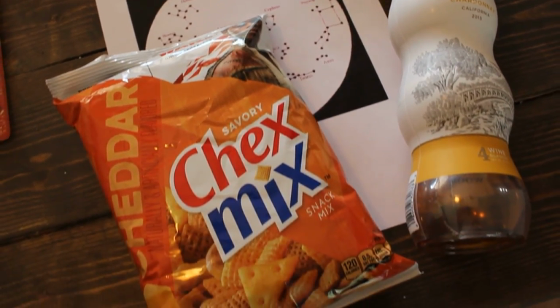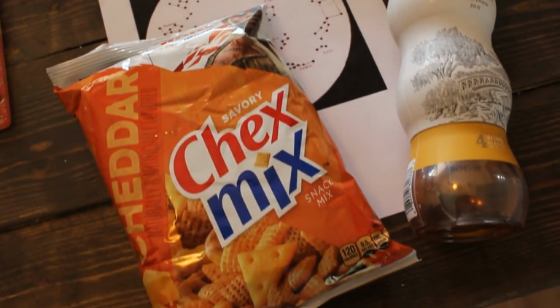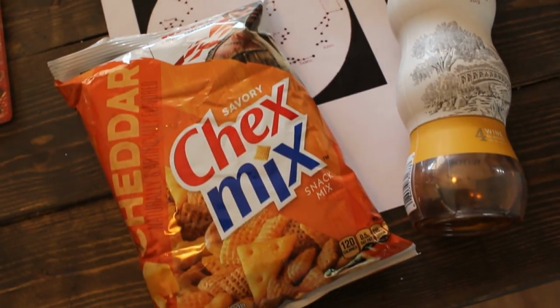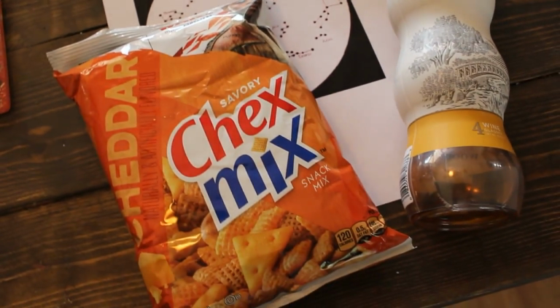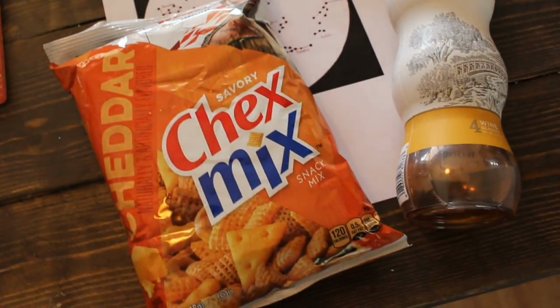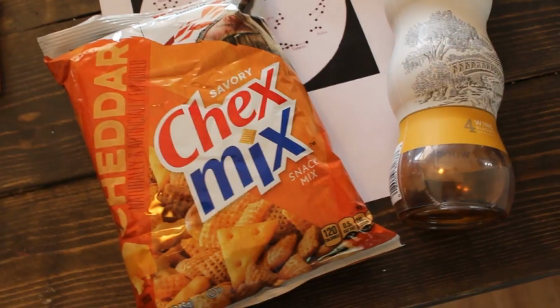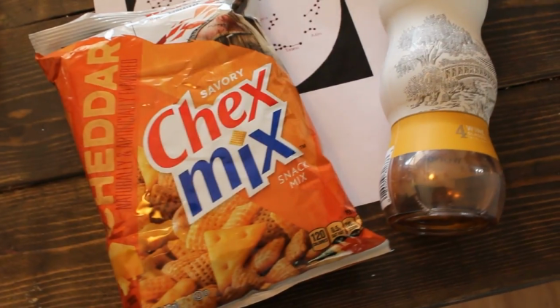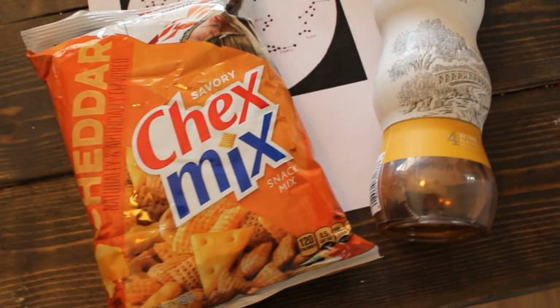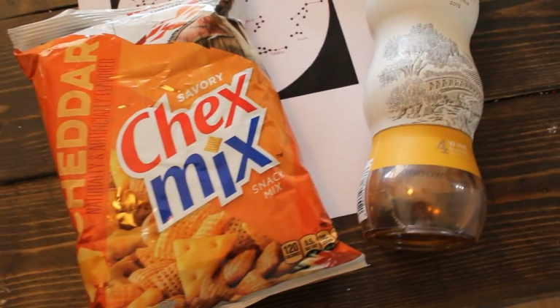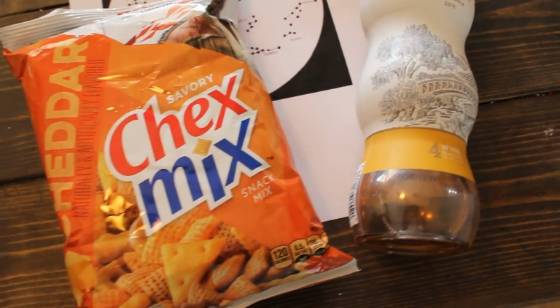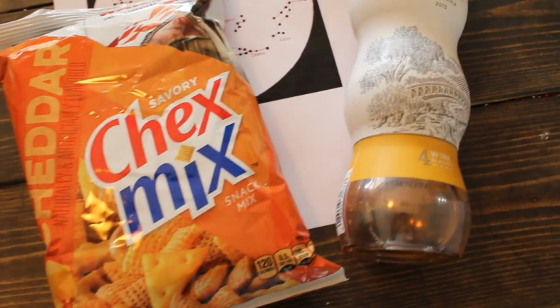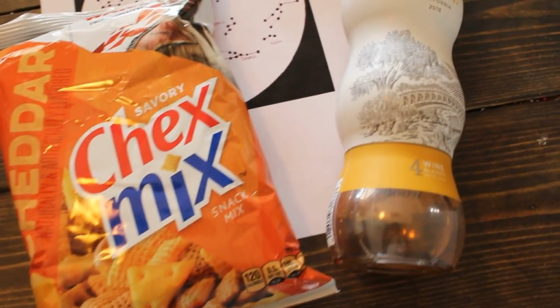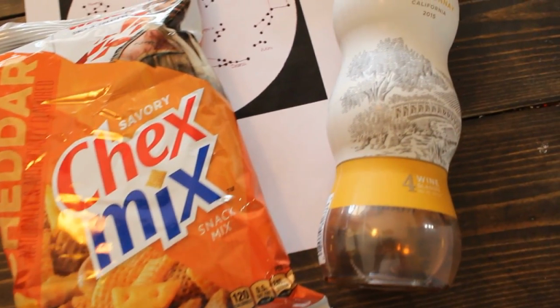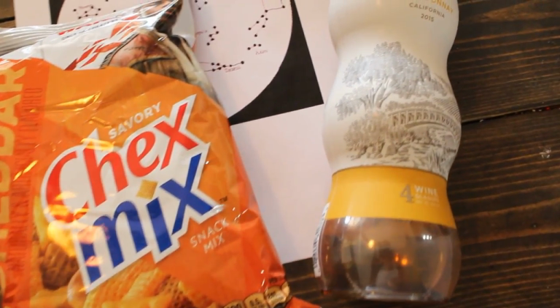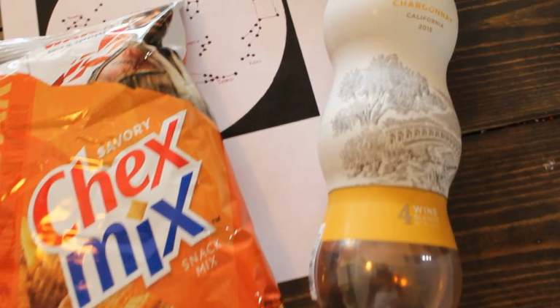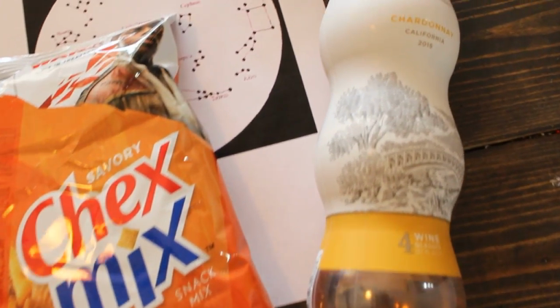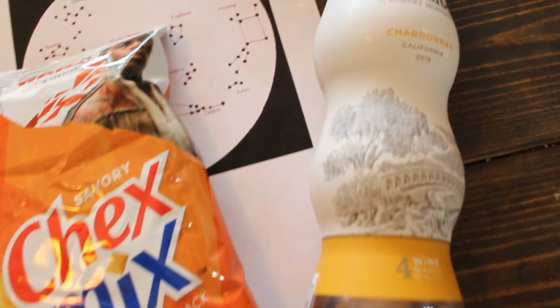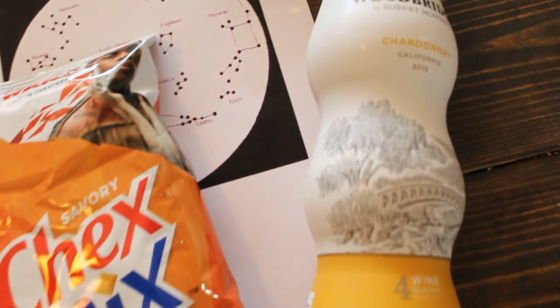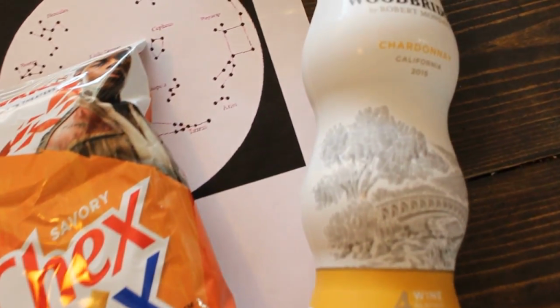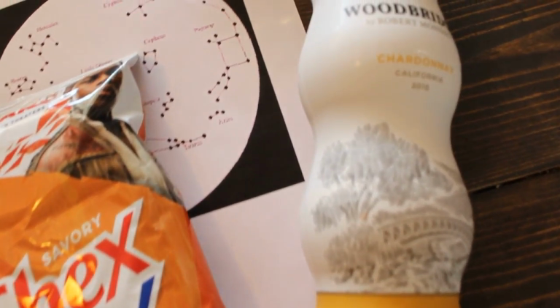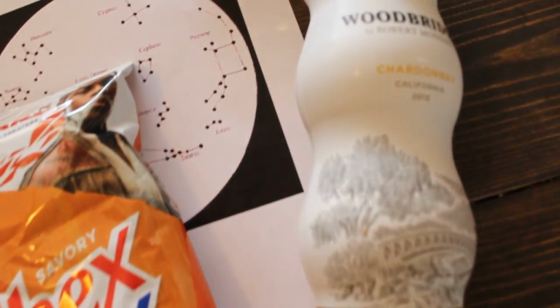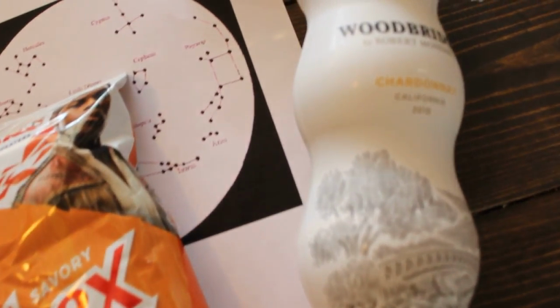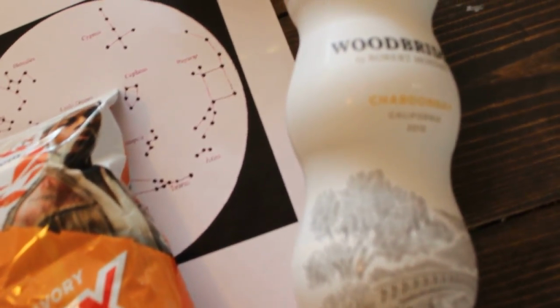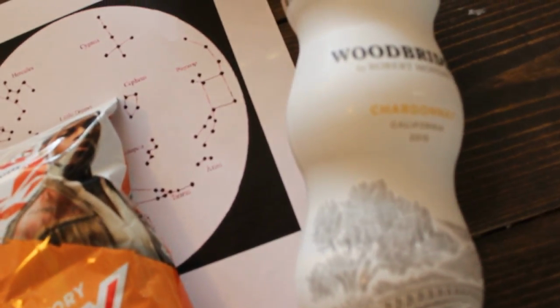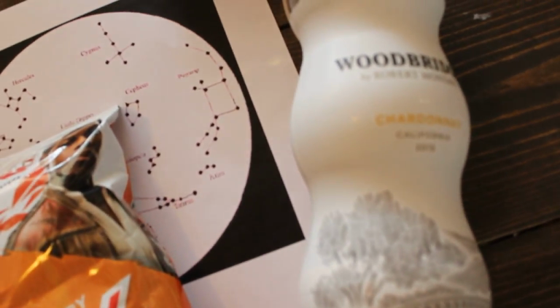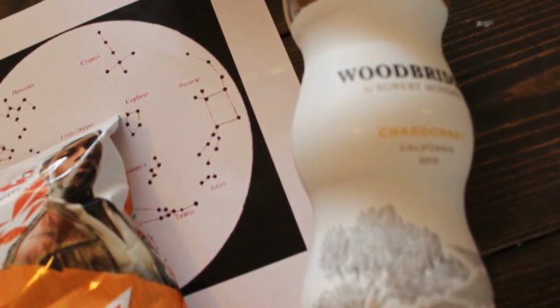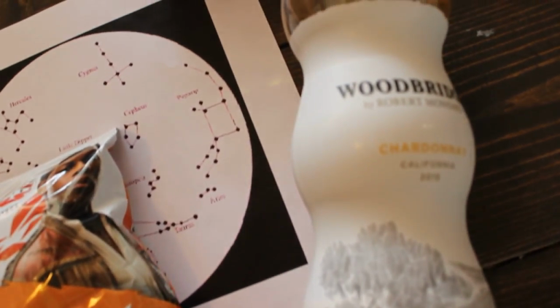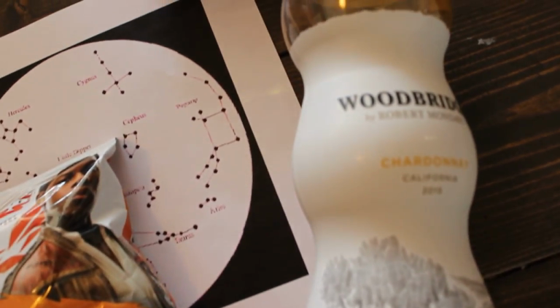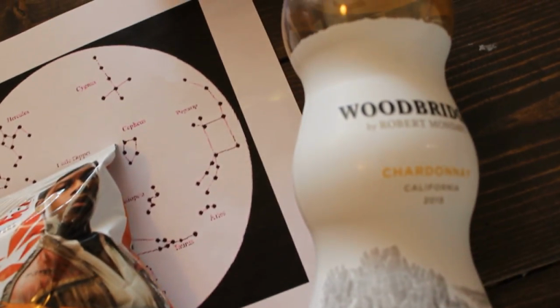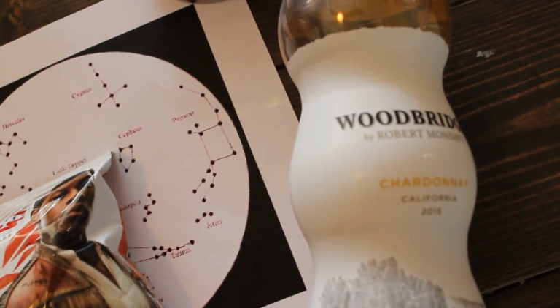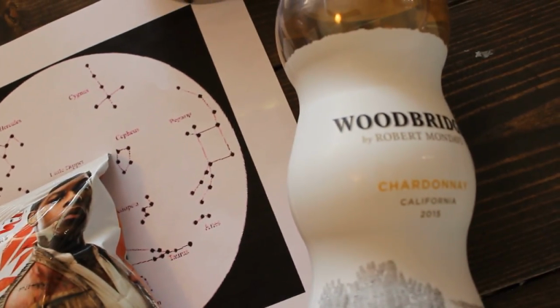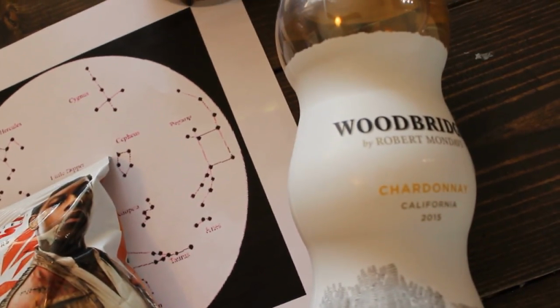Next I have an astronomy night. I just have snacks, some portable wine, a blanket that's easy to take into the backyard, an easy astronomy guide, and a citronella candle.